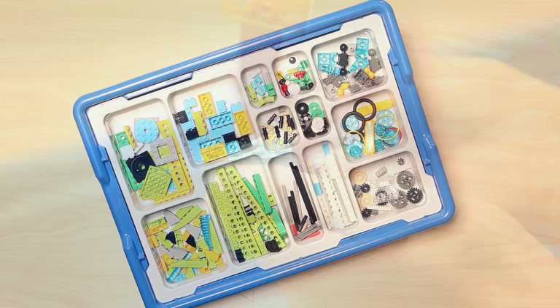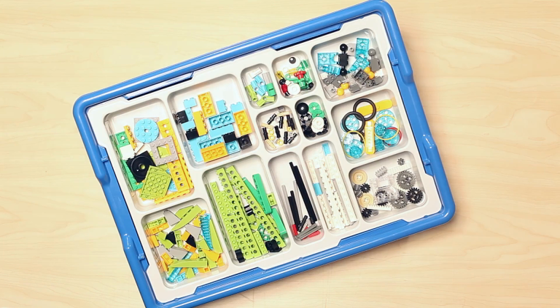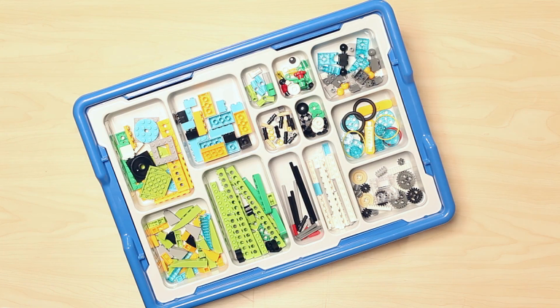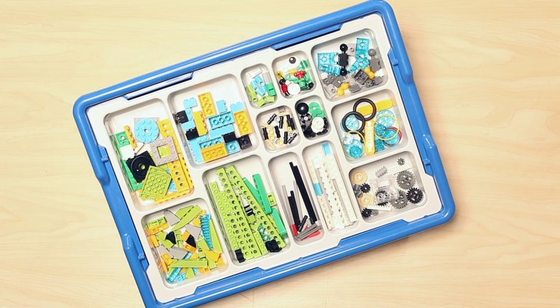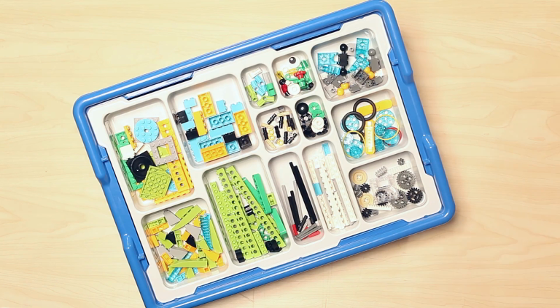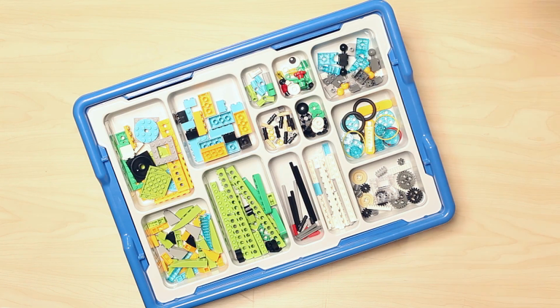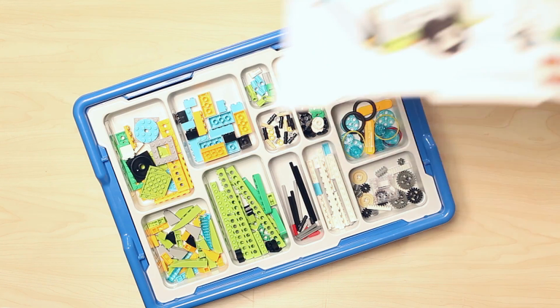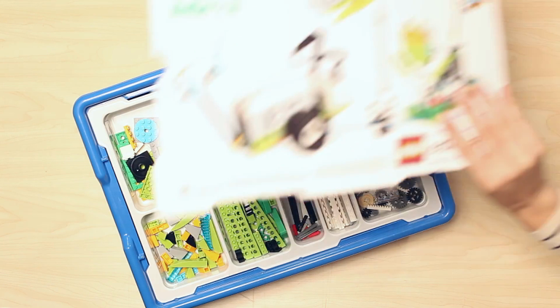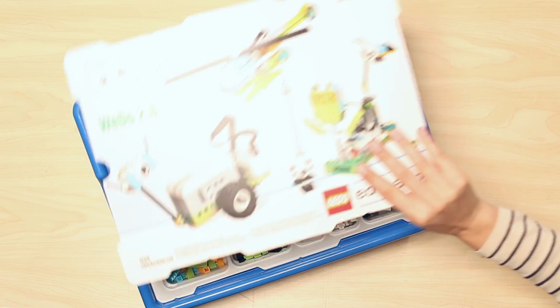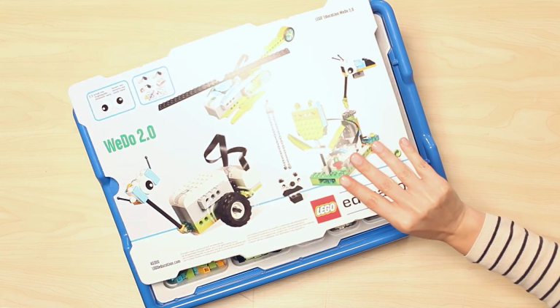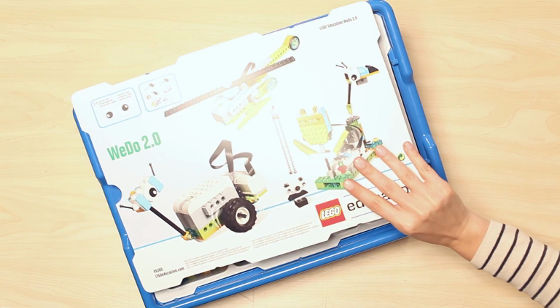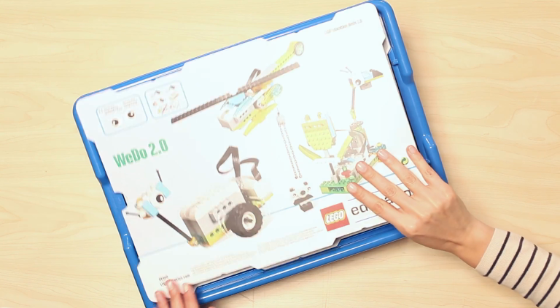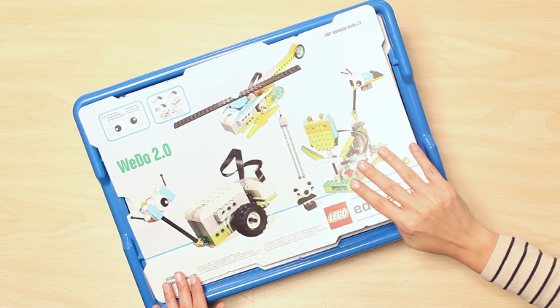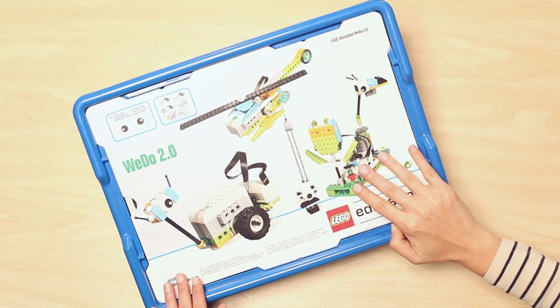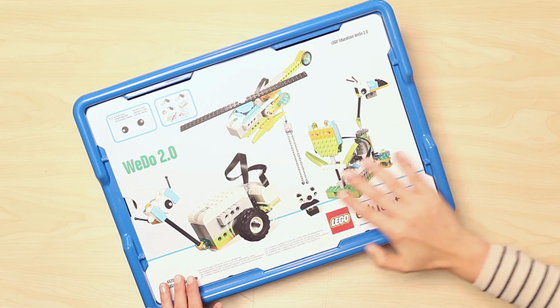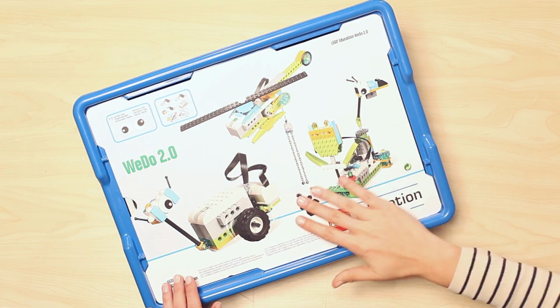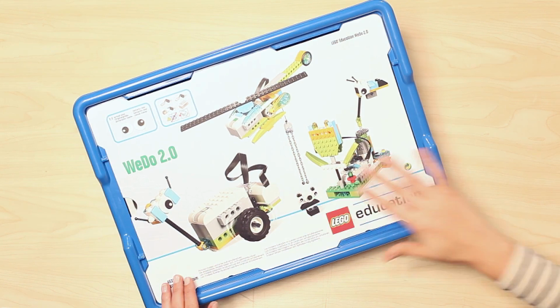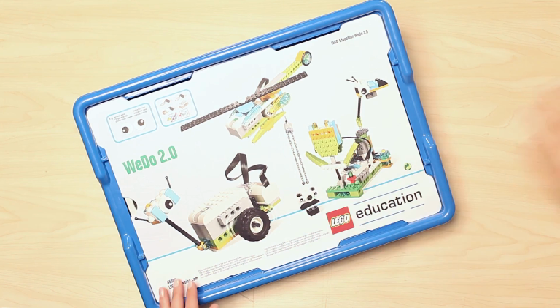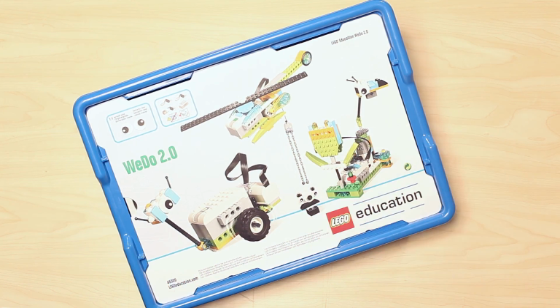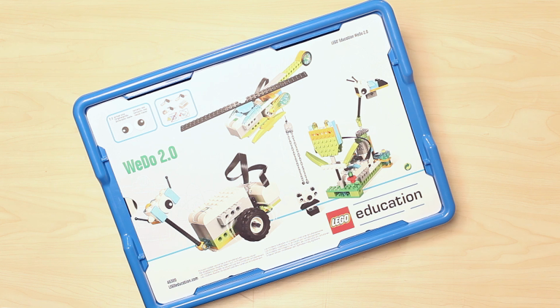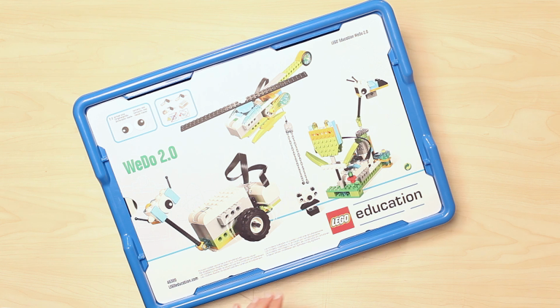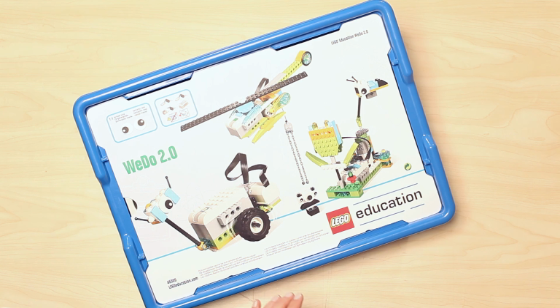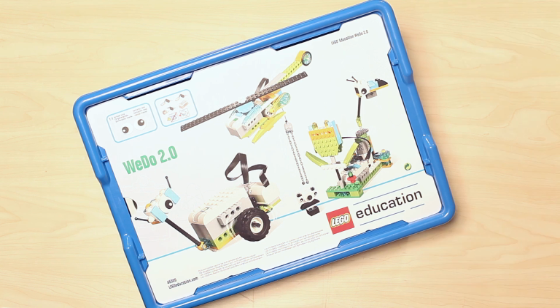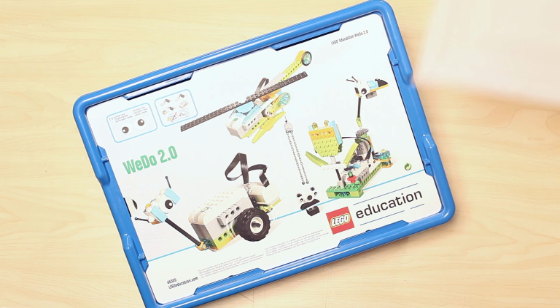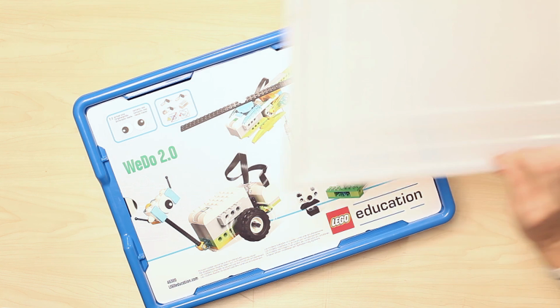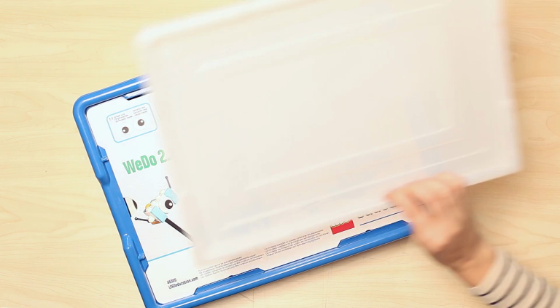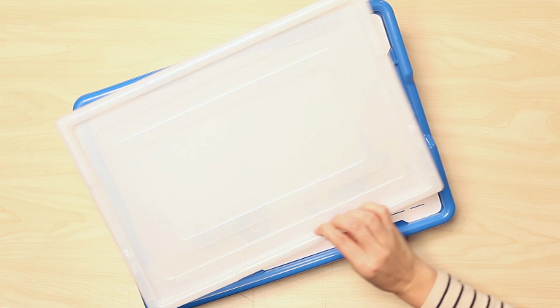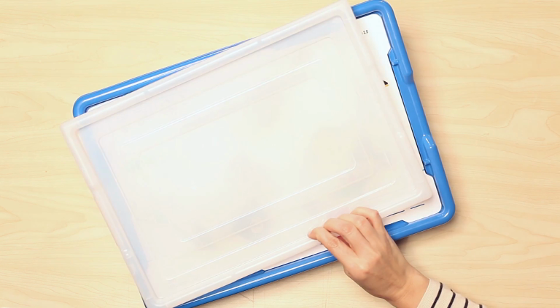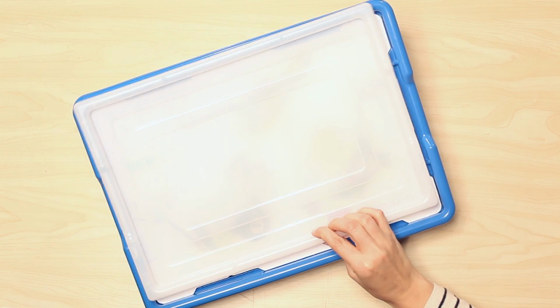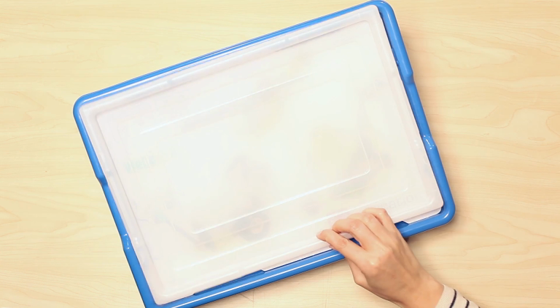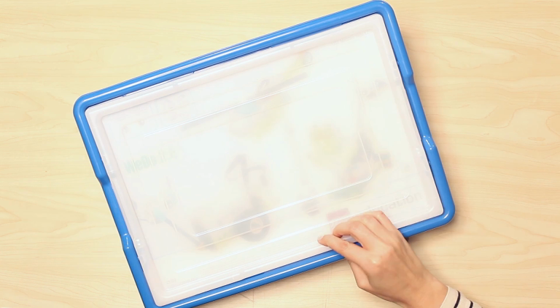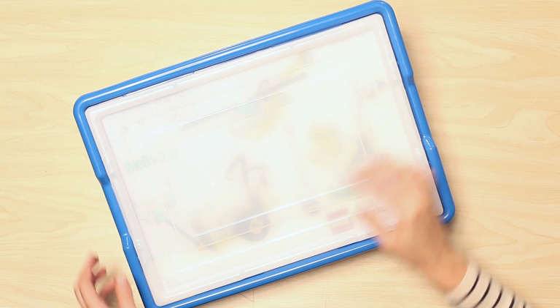And there you have it! All 280 elements from the WeDo 2.0 Core Set.